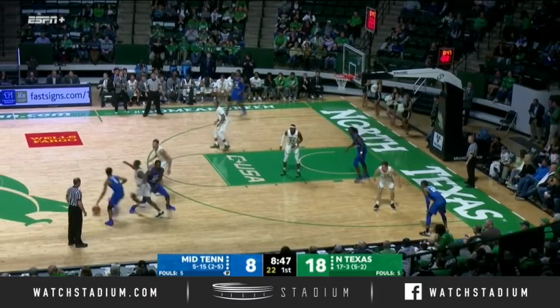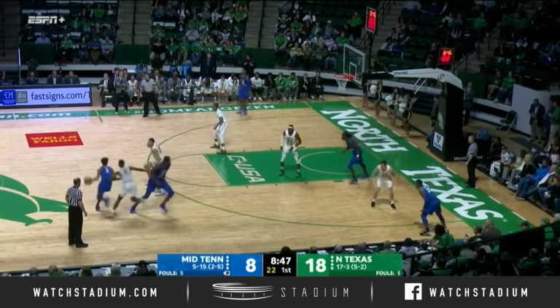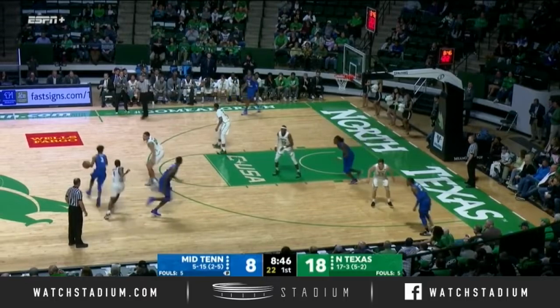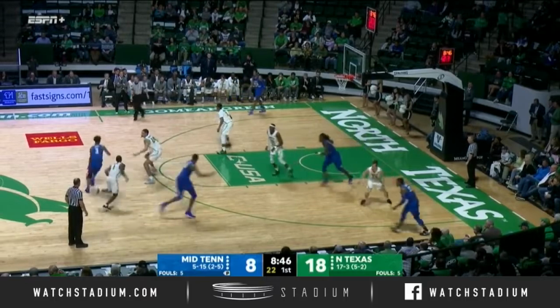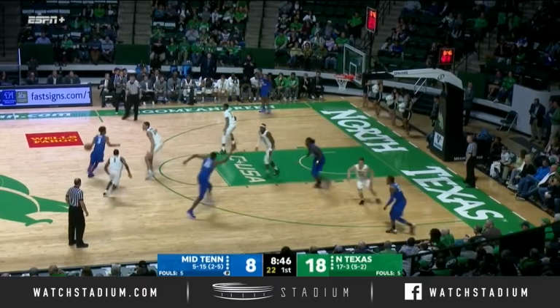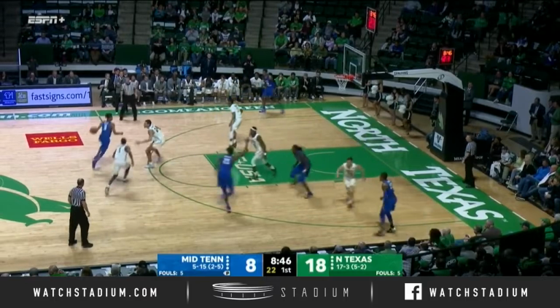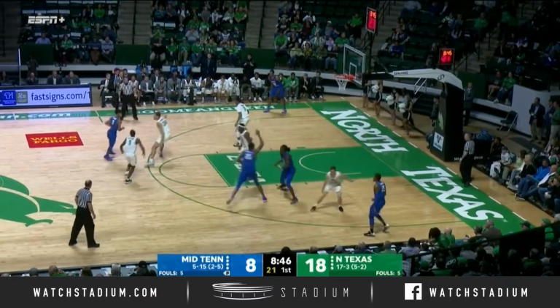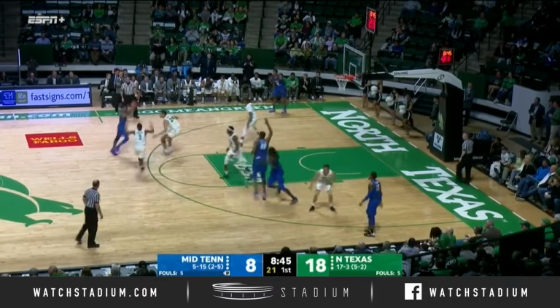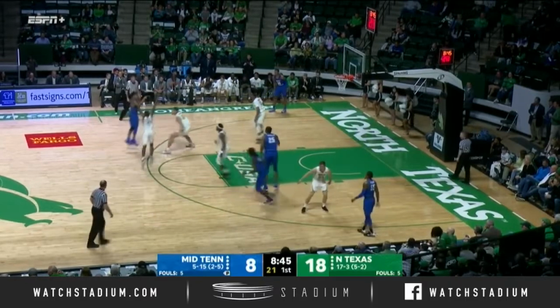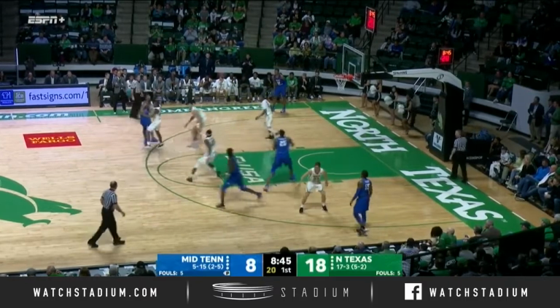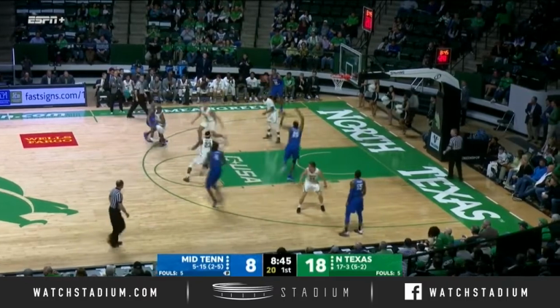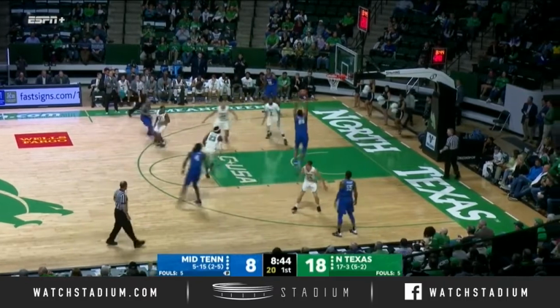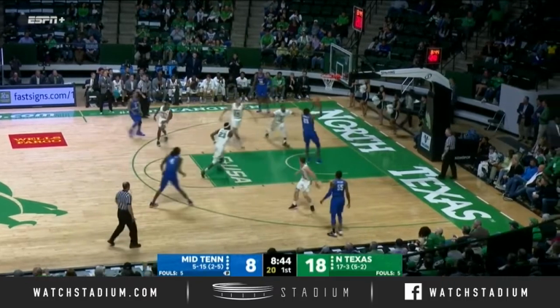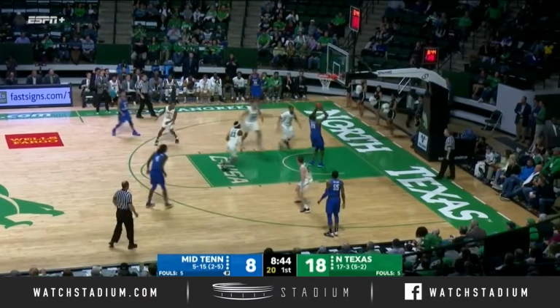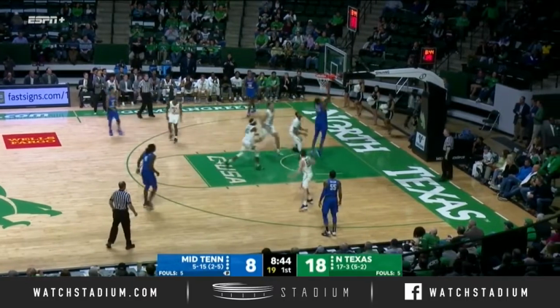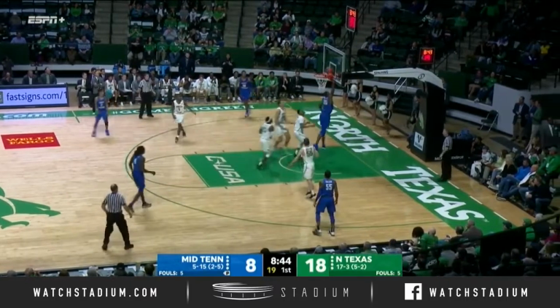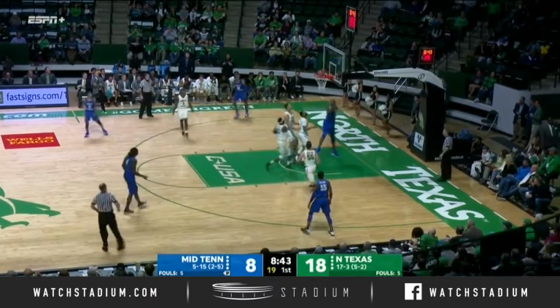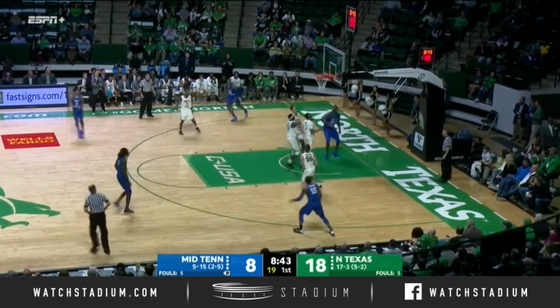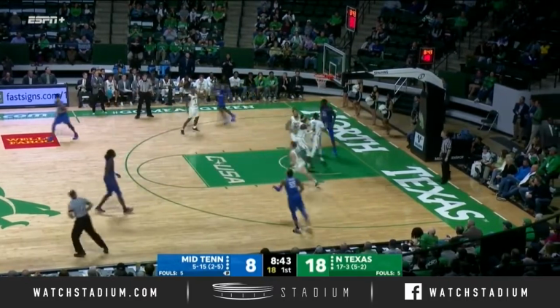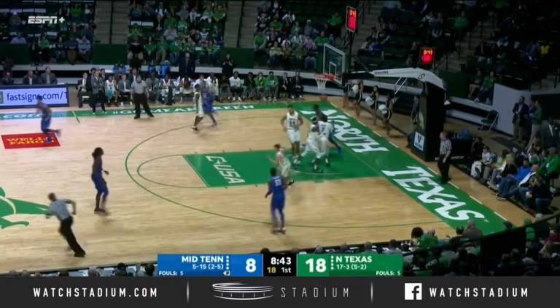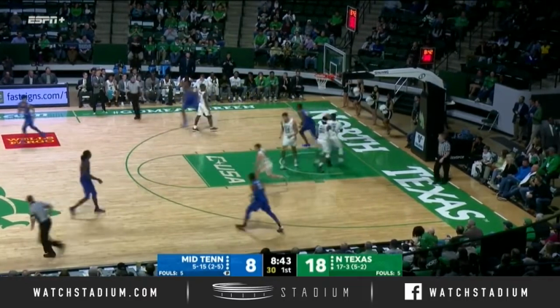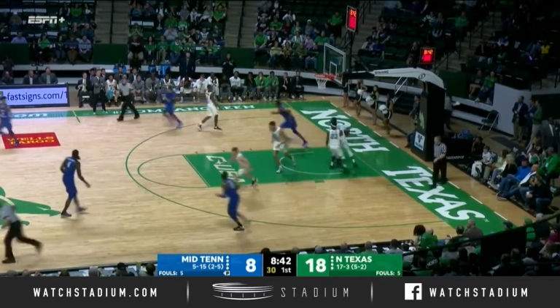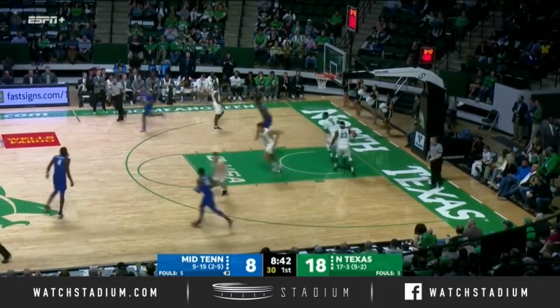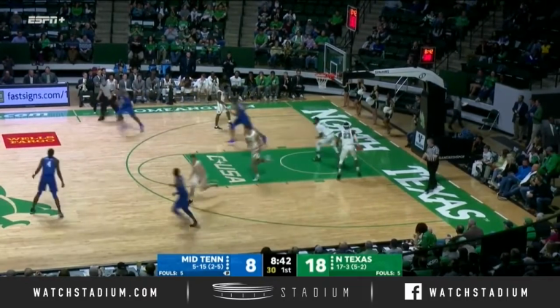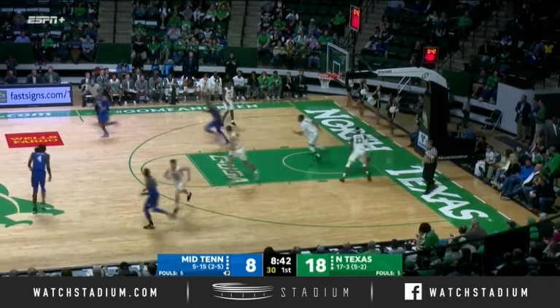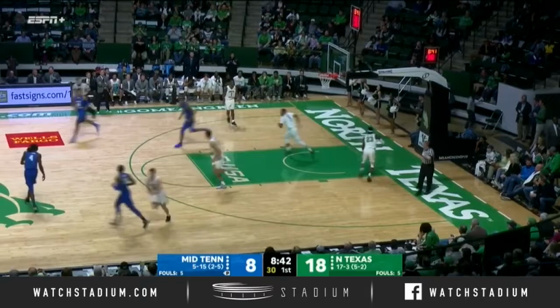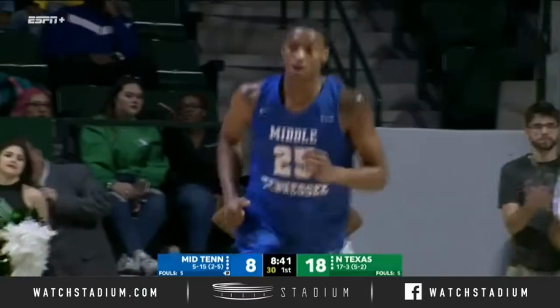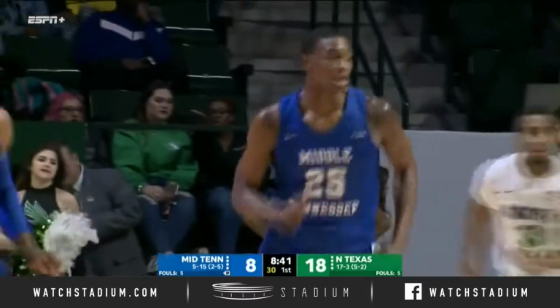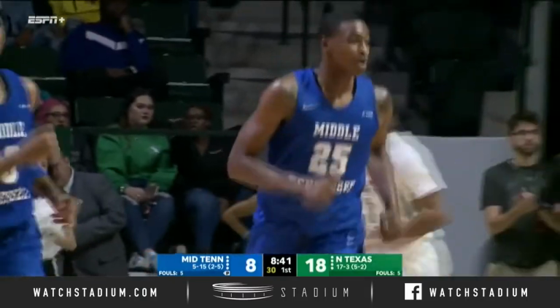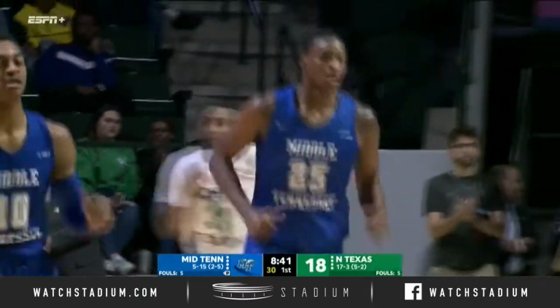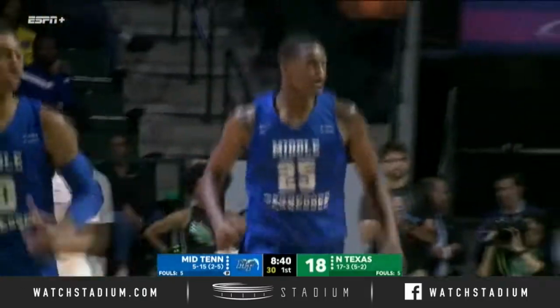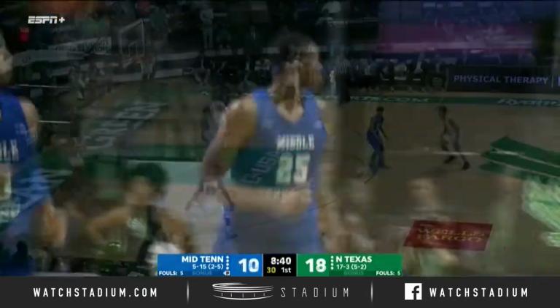Murfreesboro, Tennessee product Sims with the ball, and he'll float it inside. Boy, that's a nice look to a big man who was wide open.